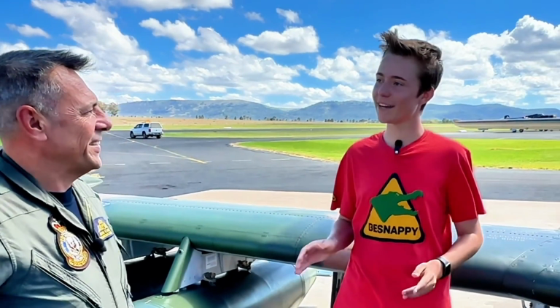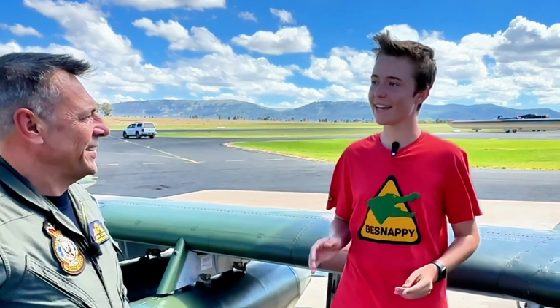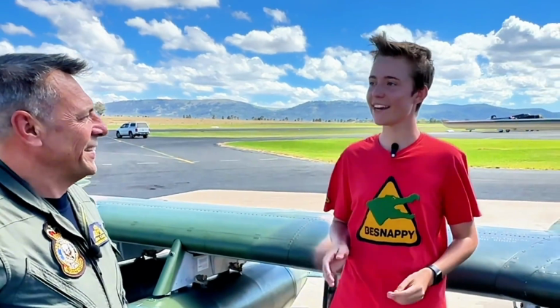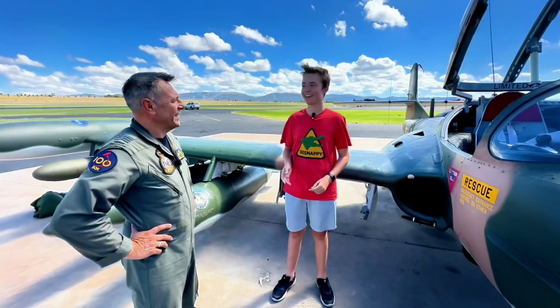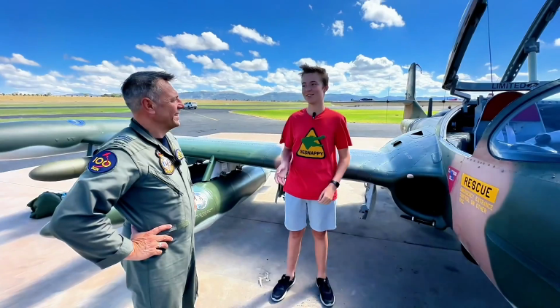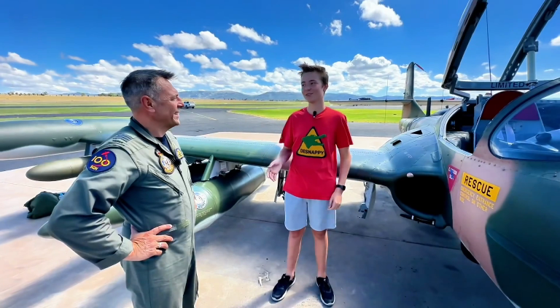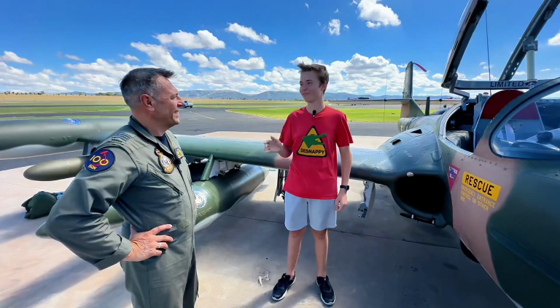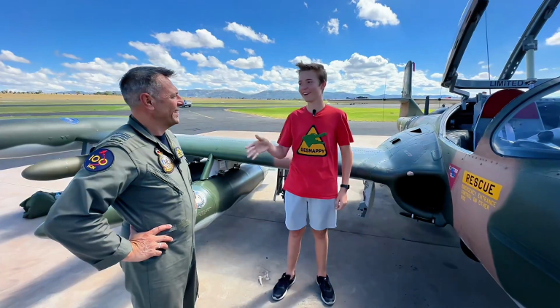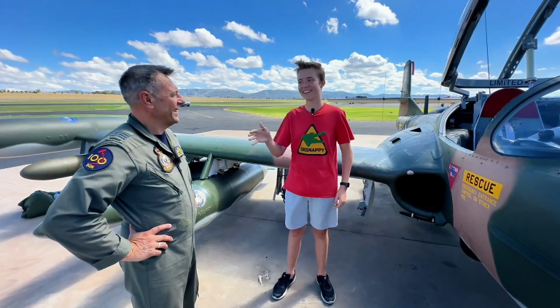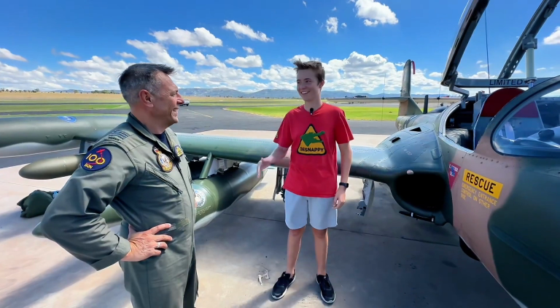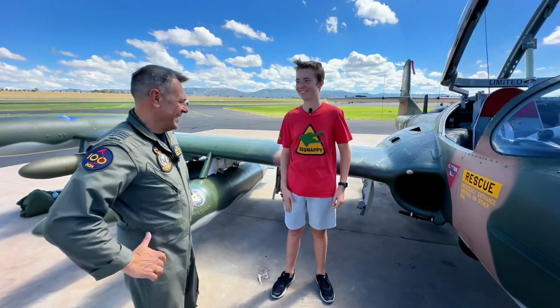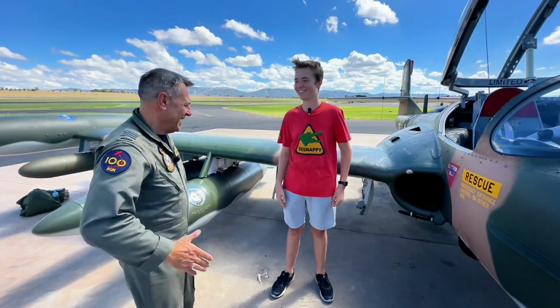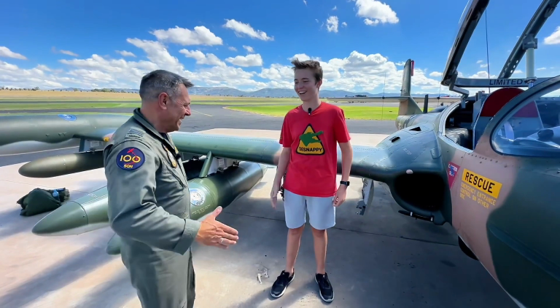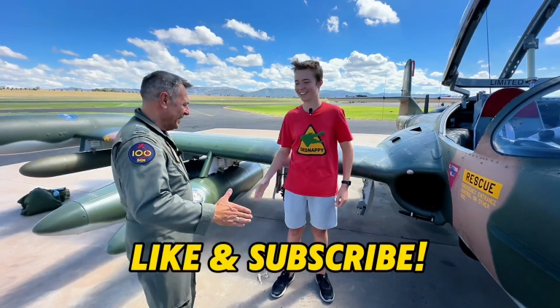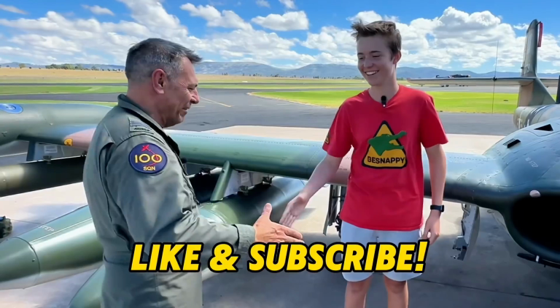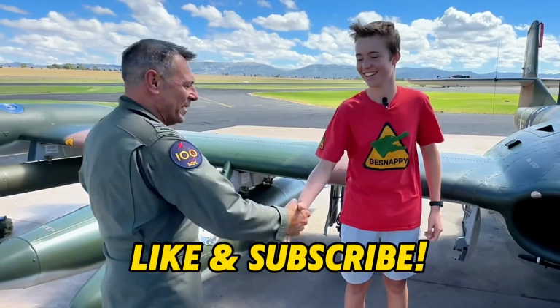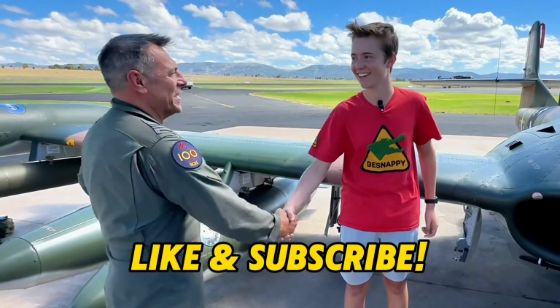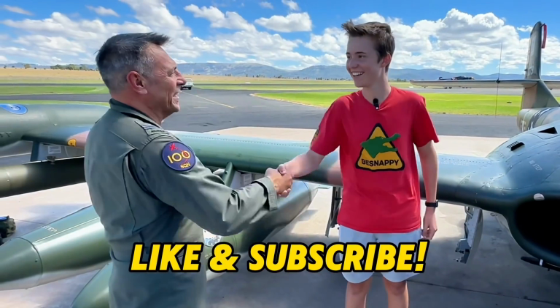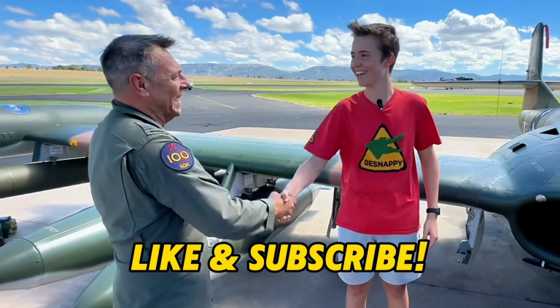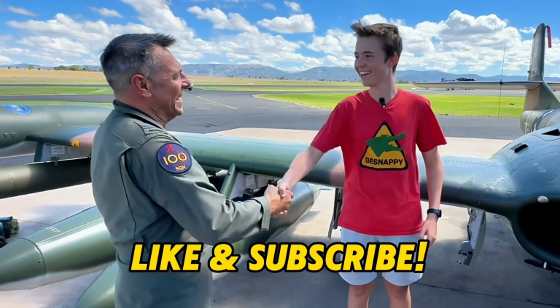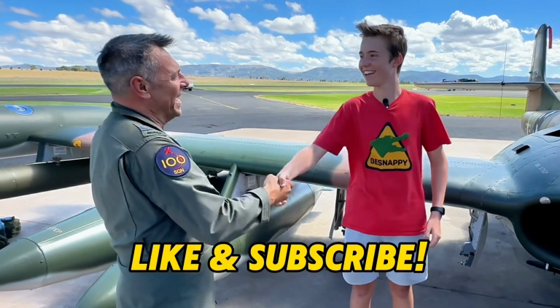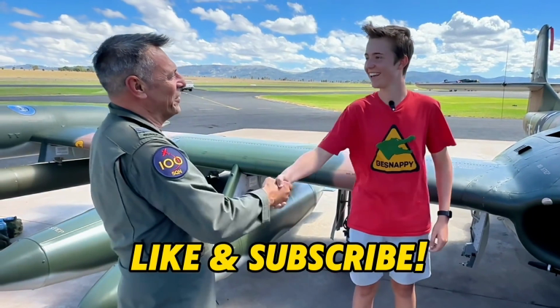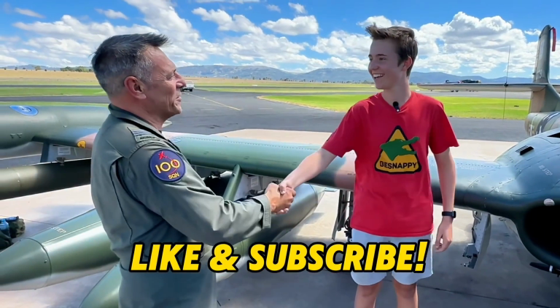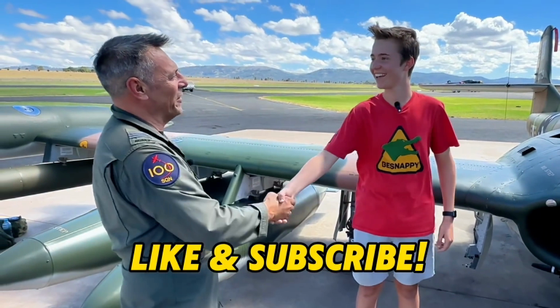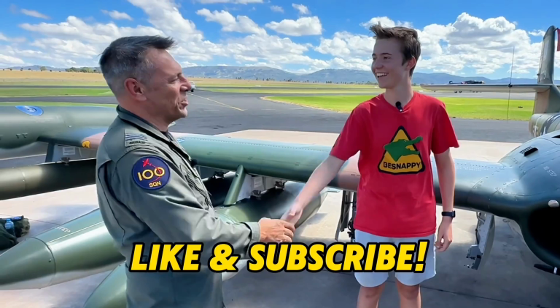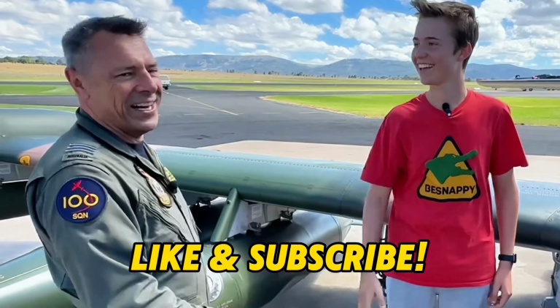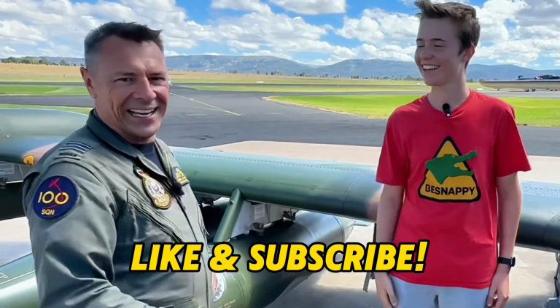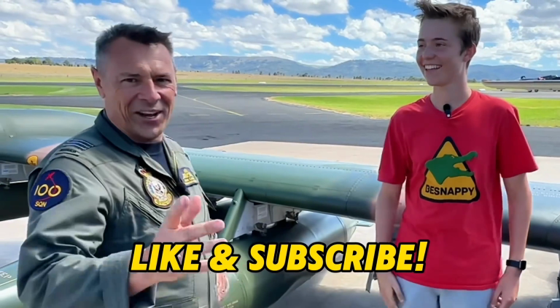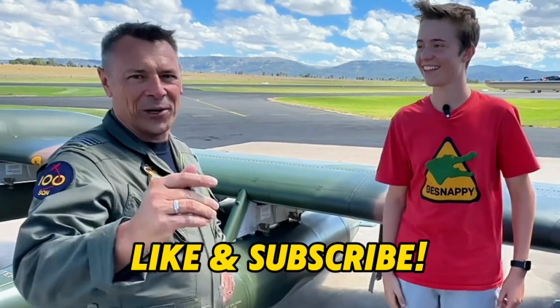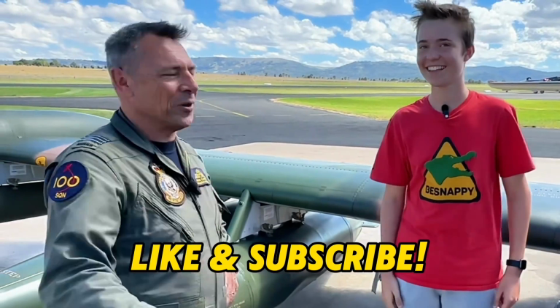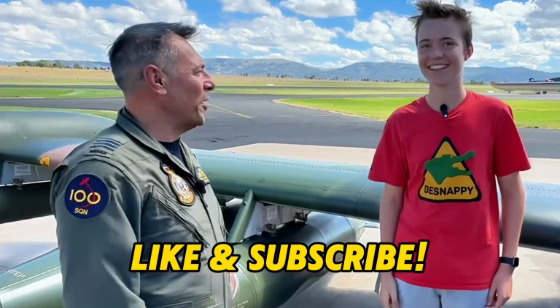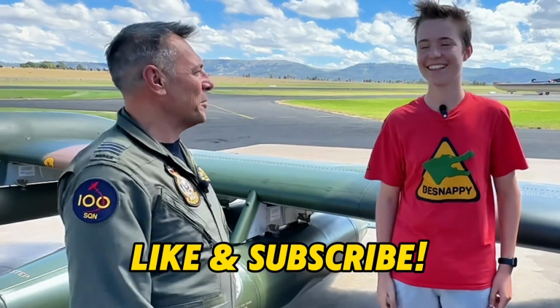Jason, I look forward to seeing you fly on the weekend. You are a very lucky pilot. Lovely to meet you, and thanks for having the chat — and hi to all the followers.